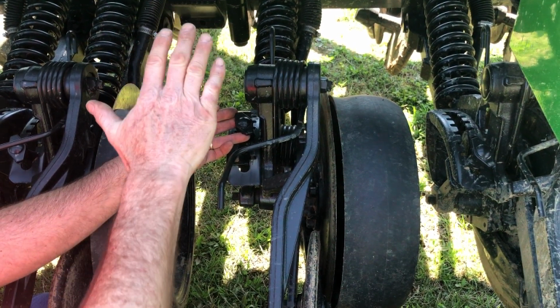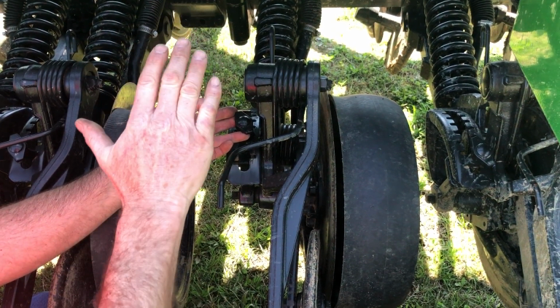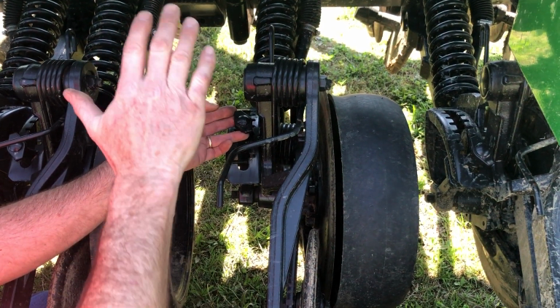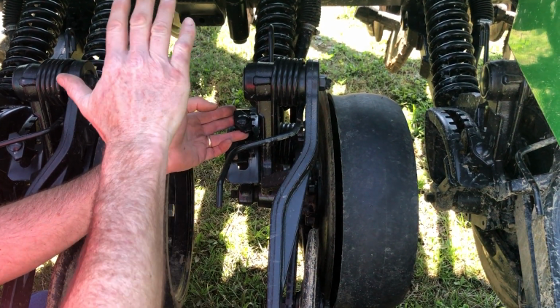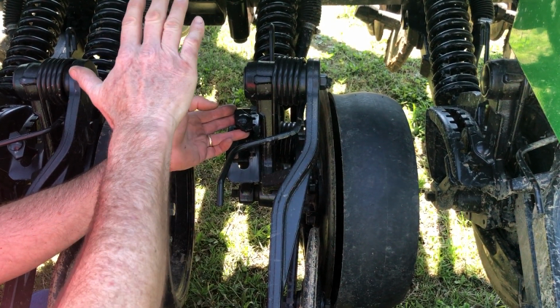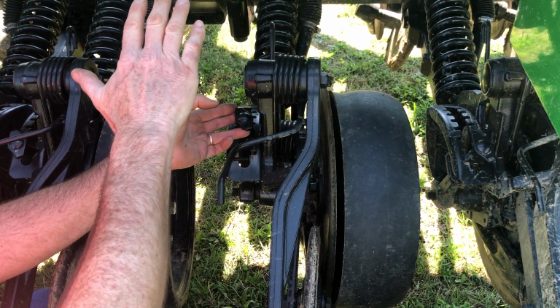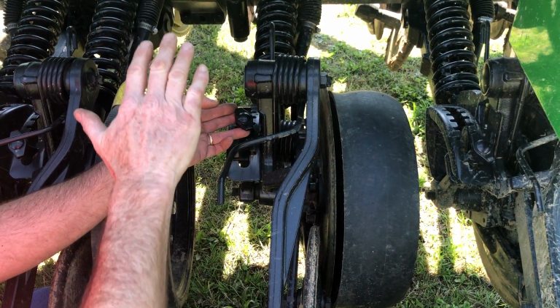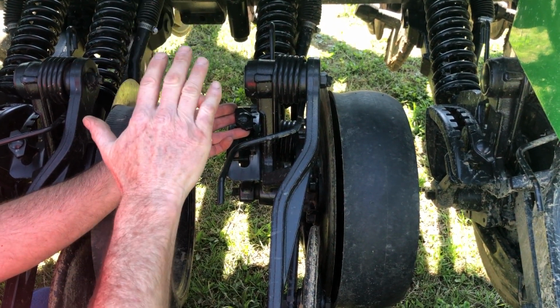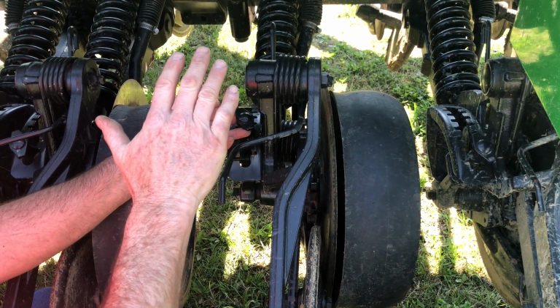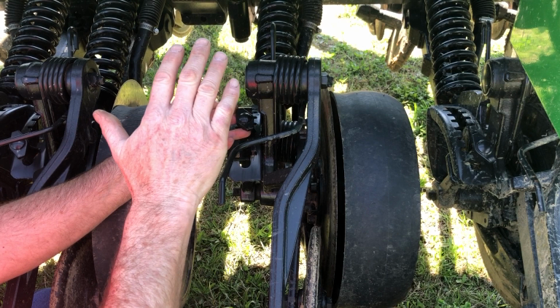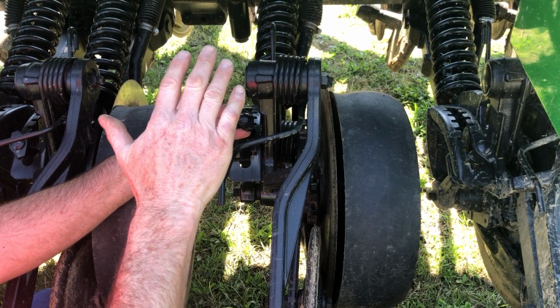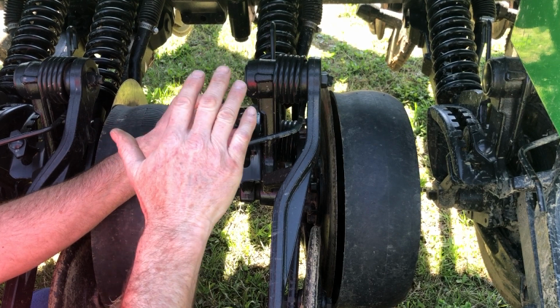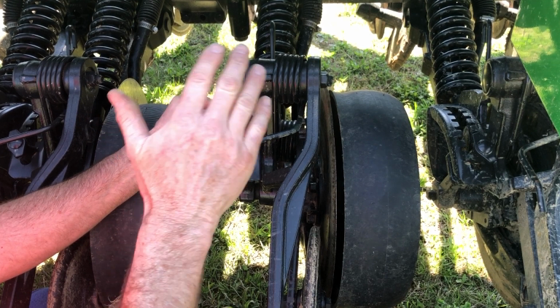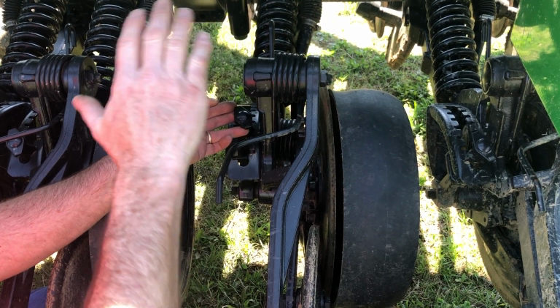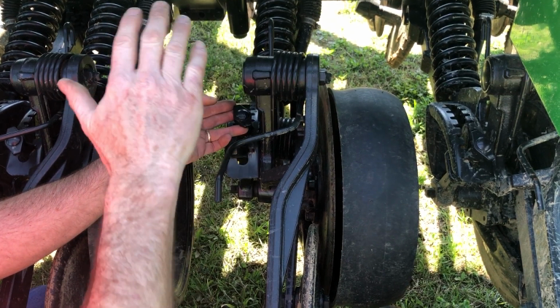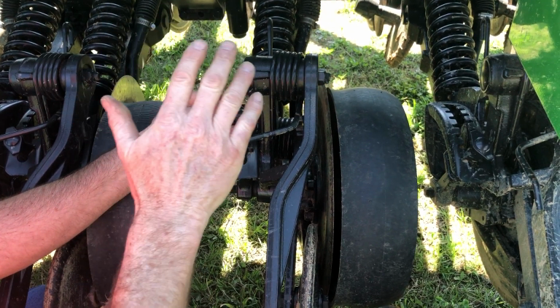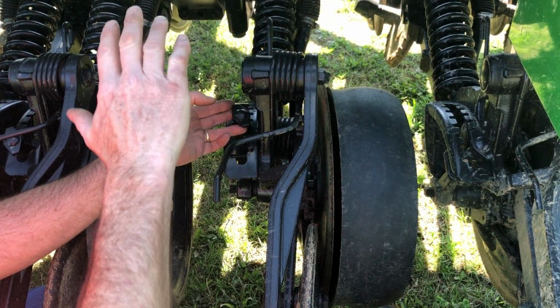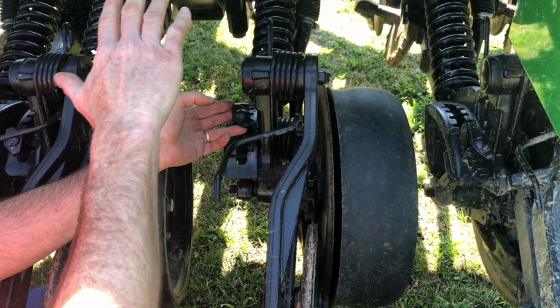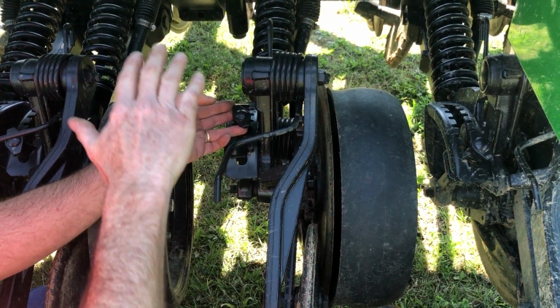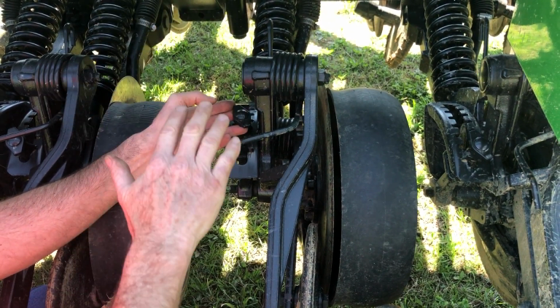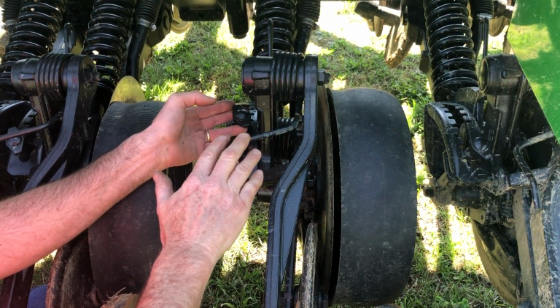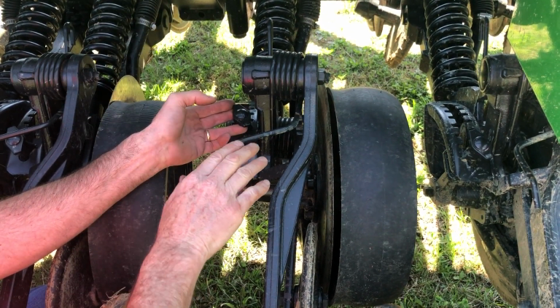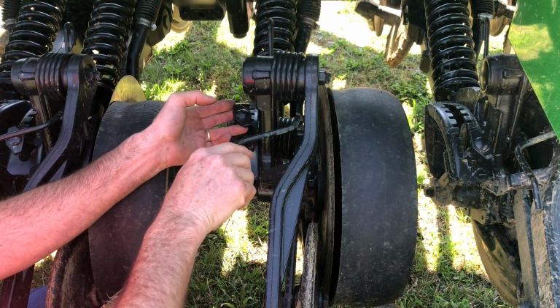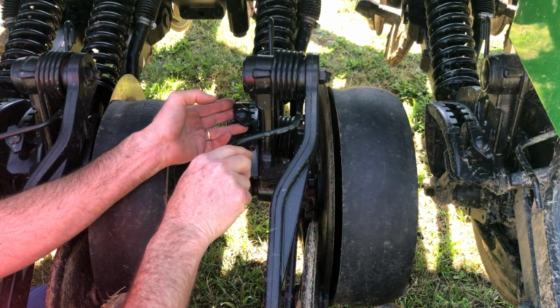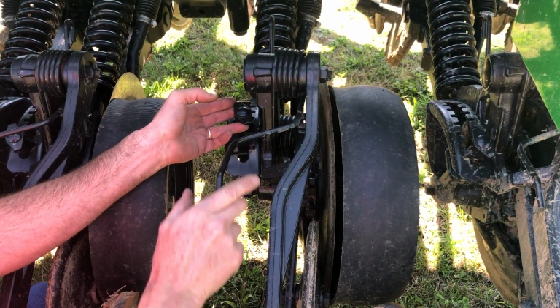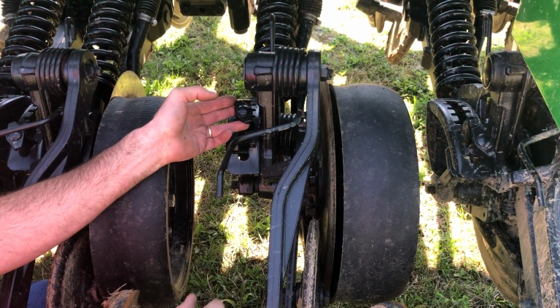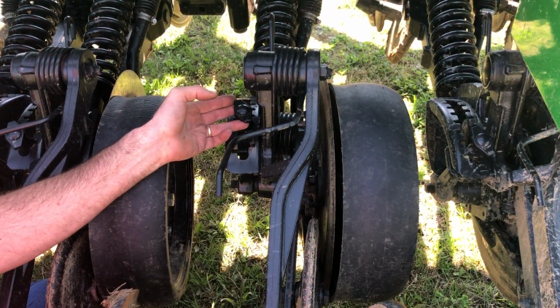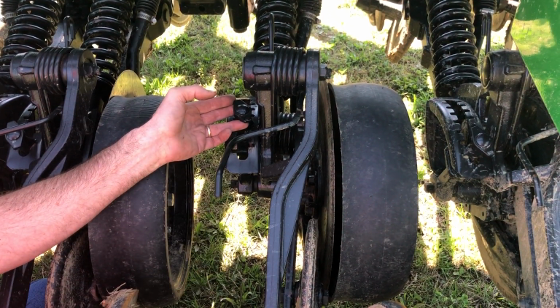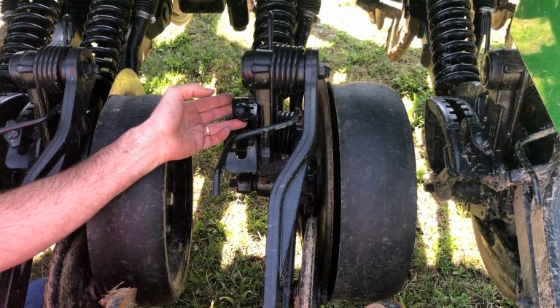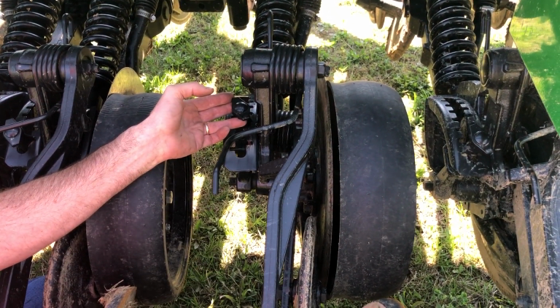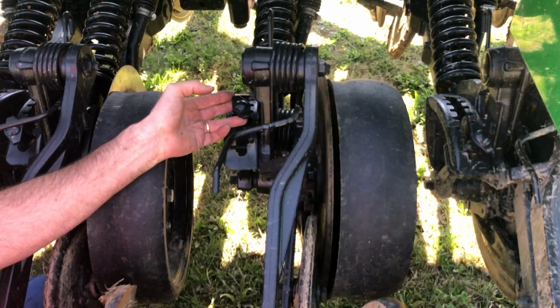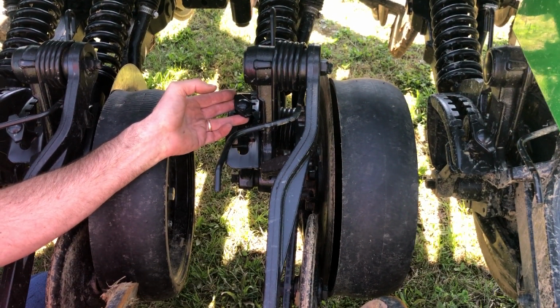When you're adjusting the front row of openers, you're going to have to climb in and out over things on the front of the drill to get things set properly.